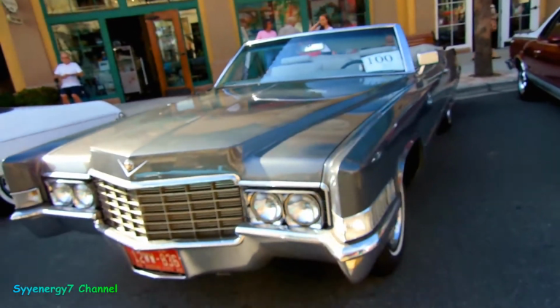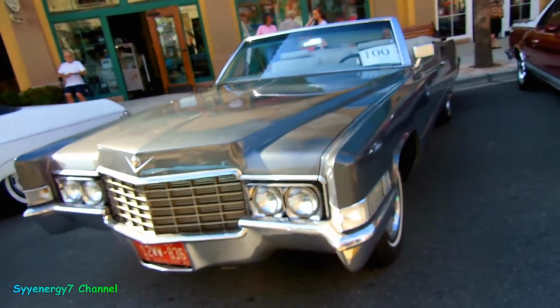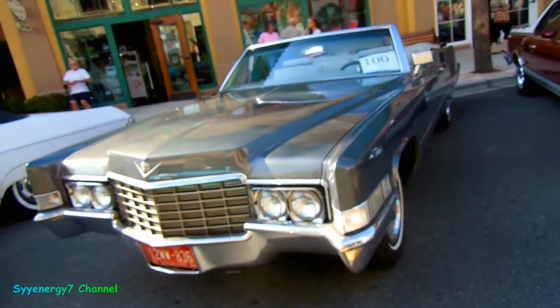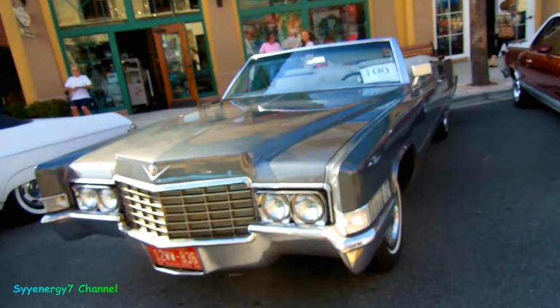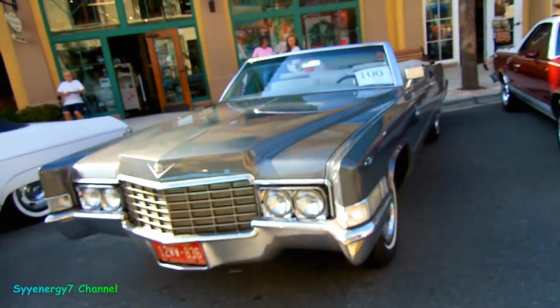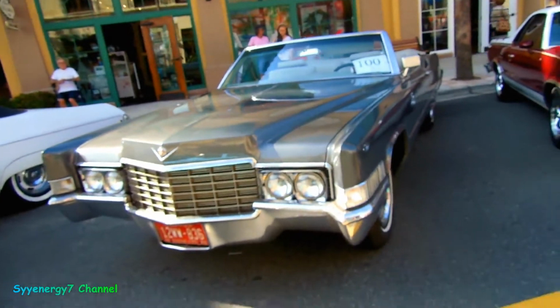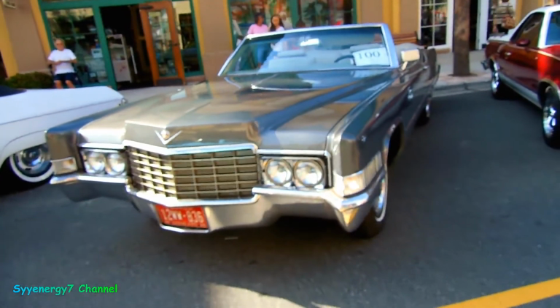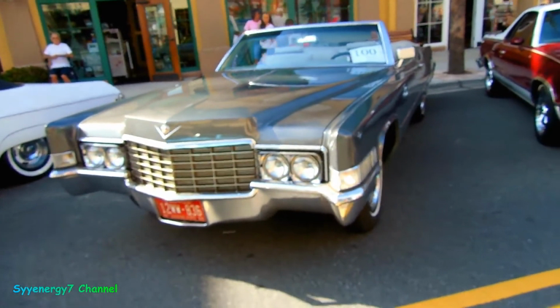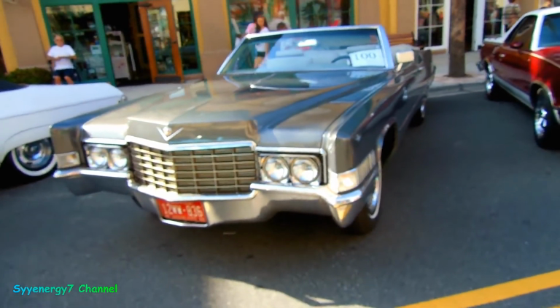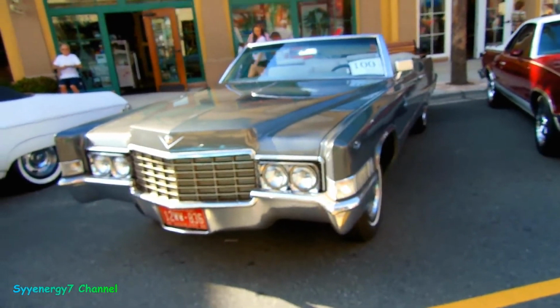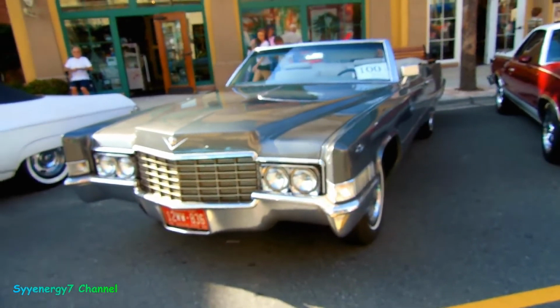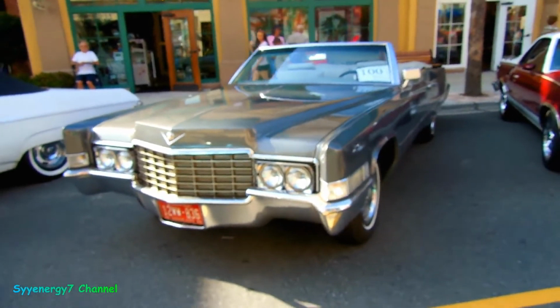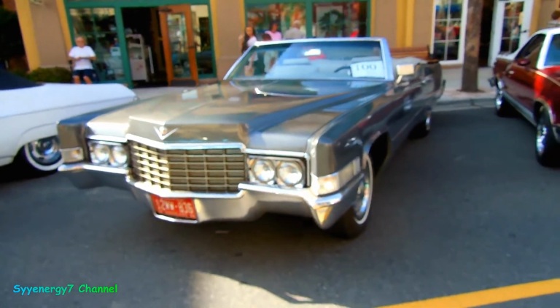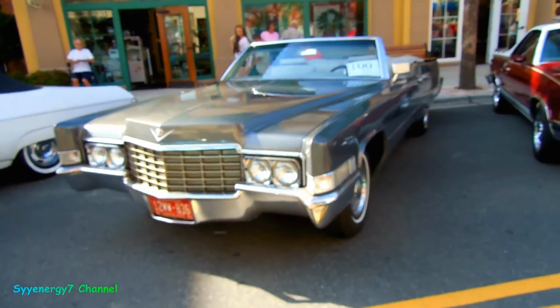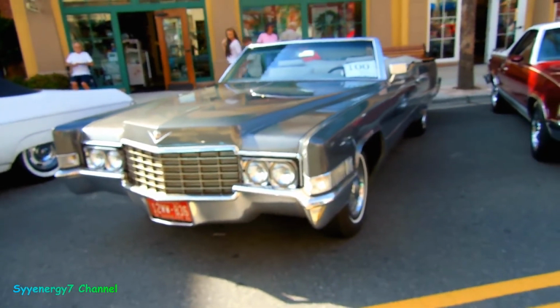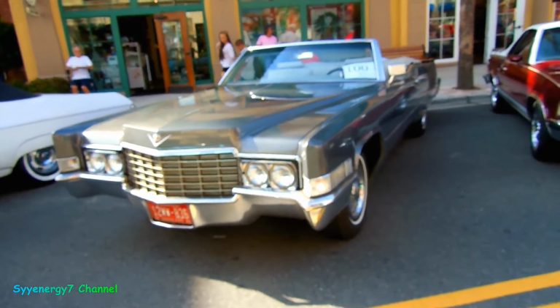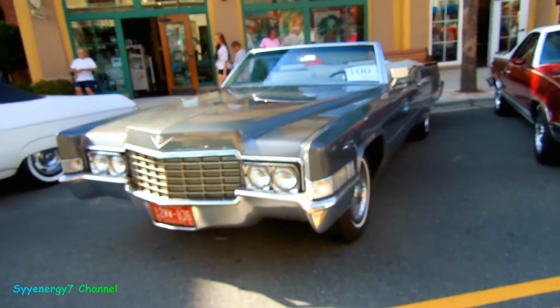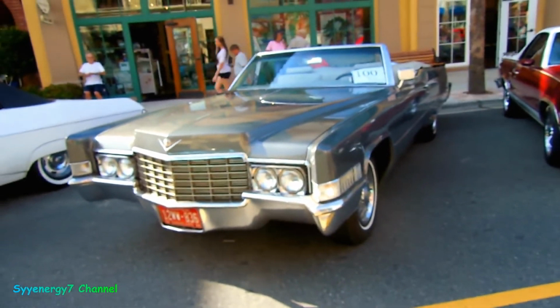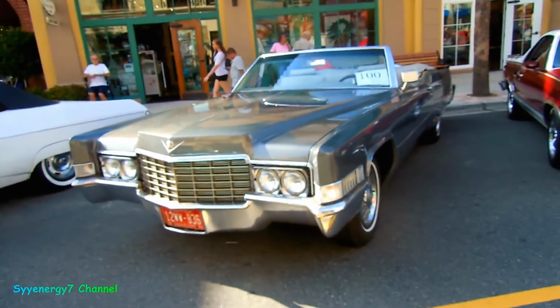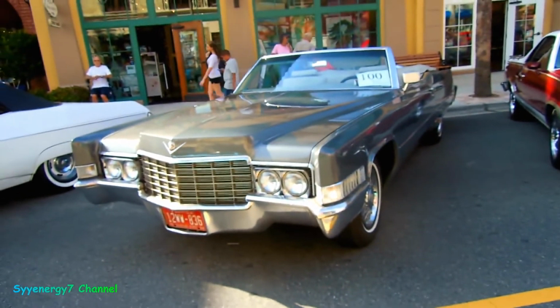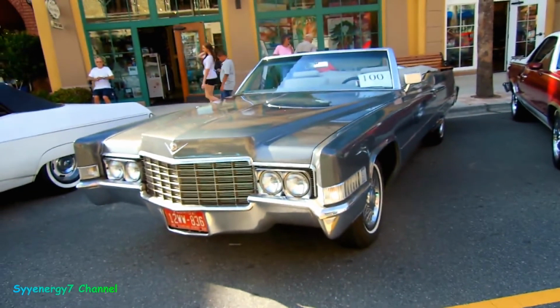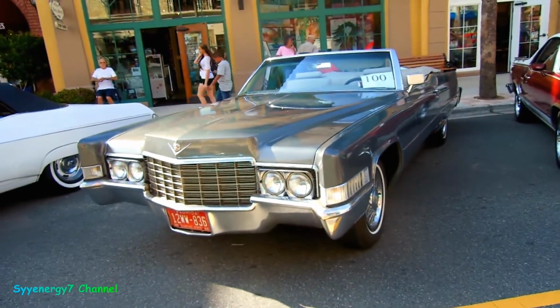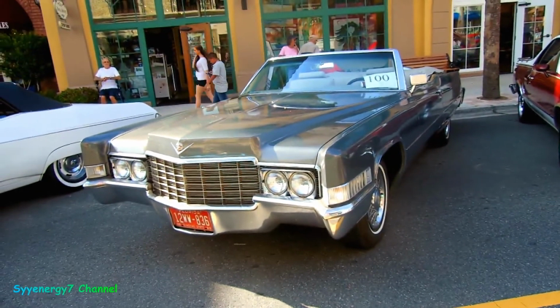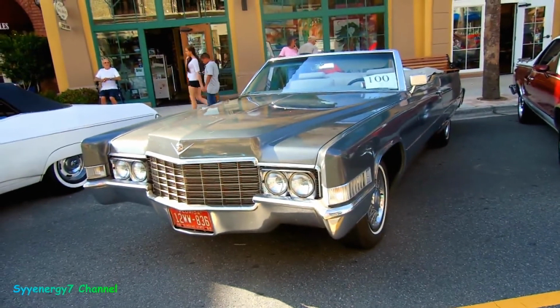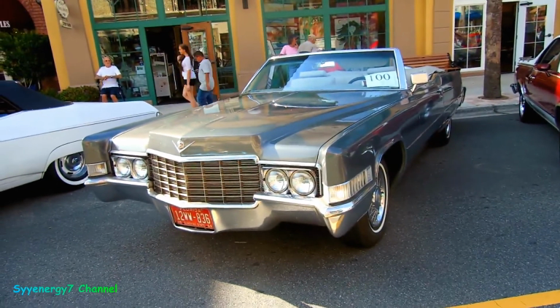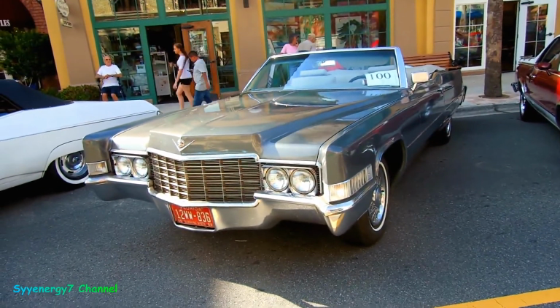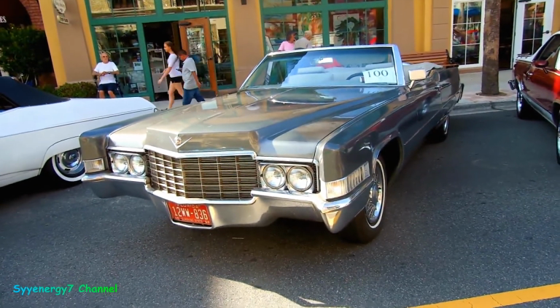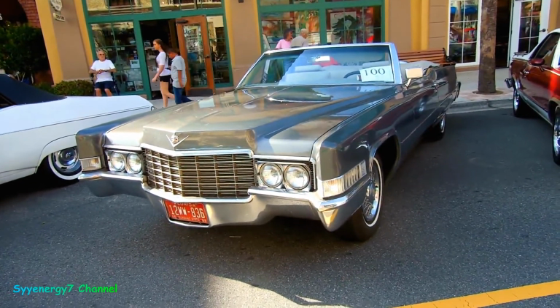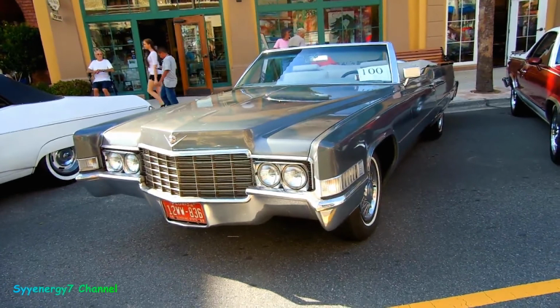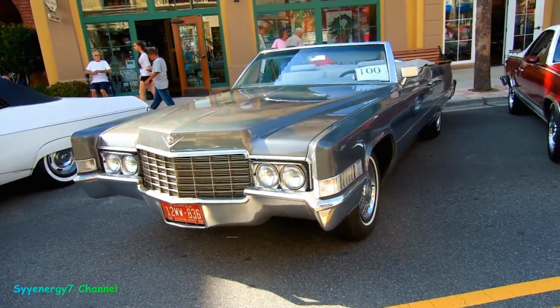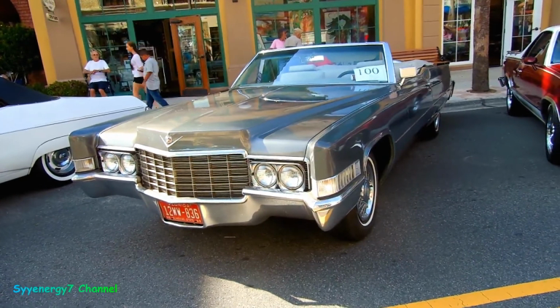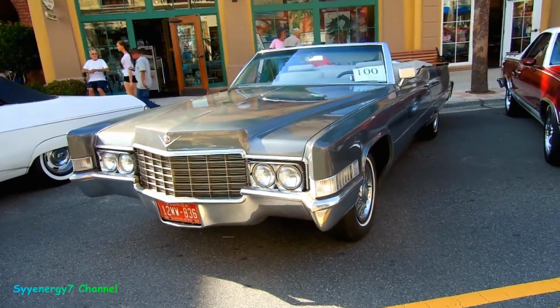1969 Cadillac Convertible, Cadillac DeVille. Bitching, ain't it?